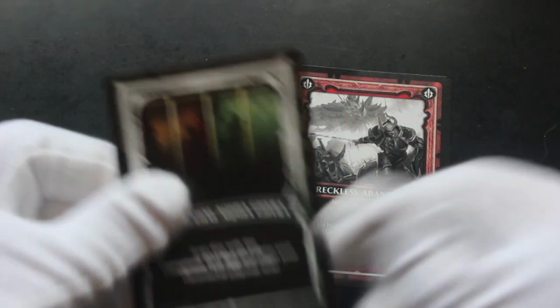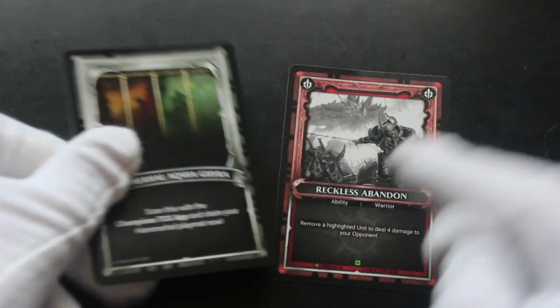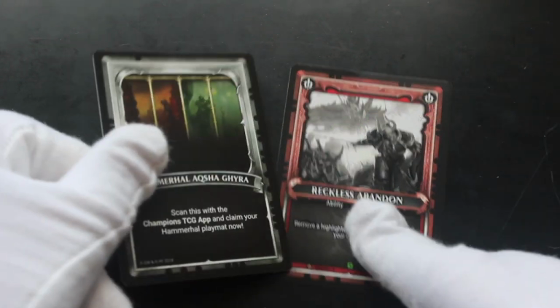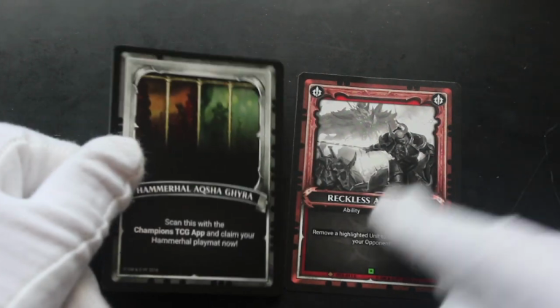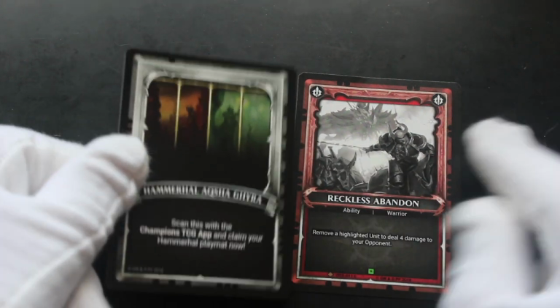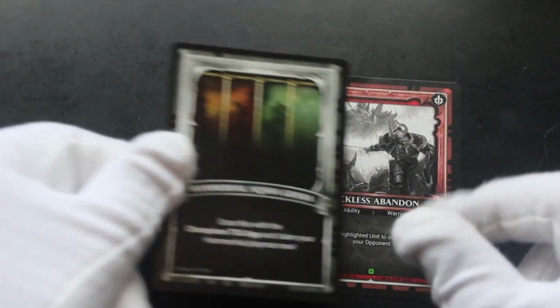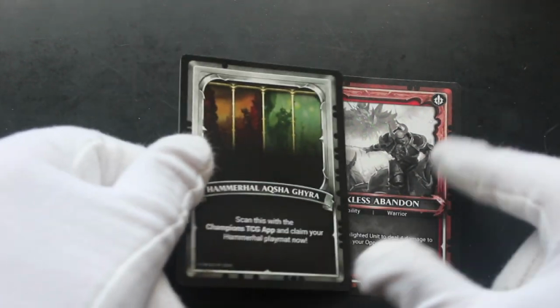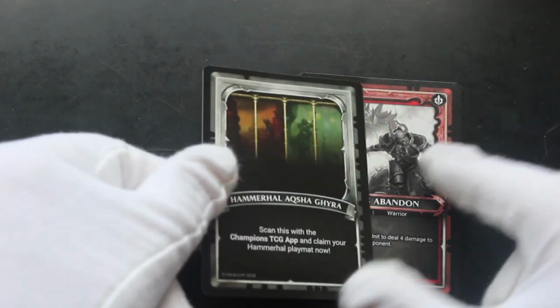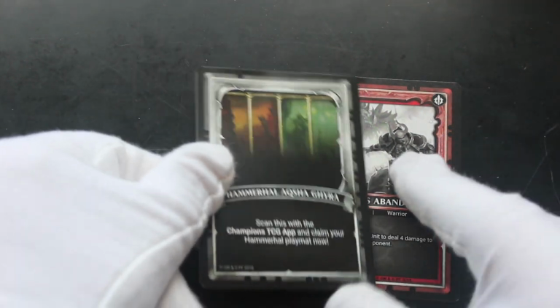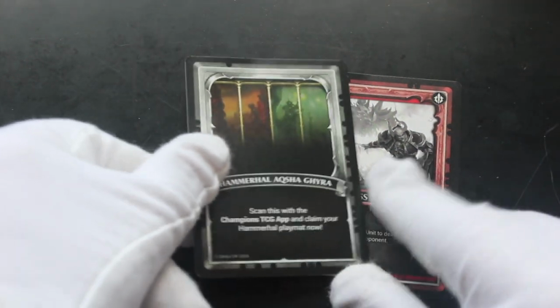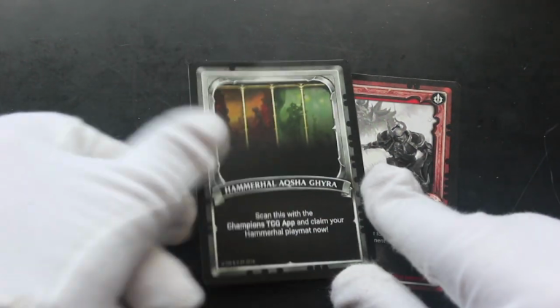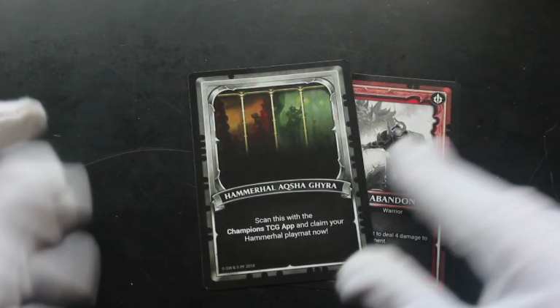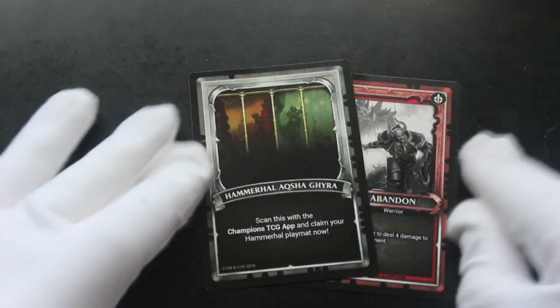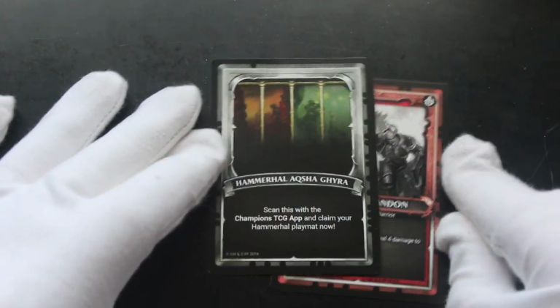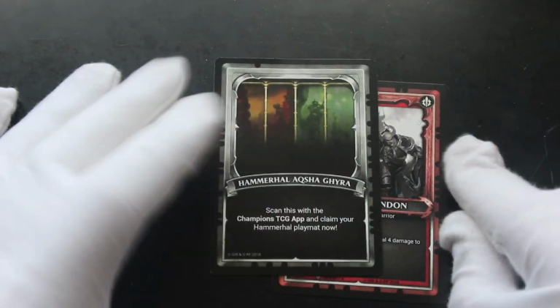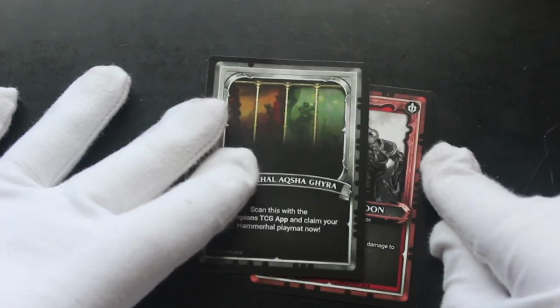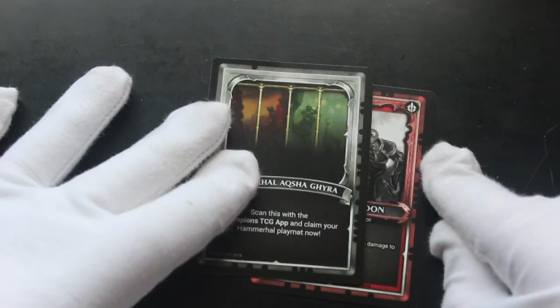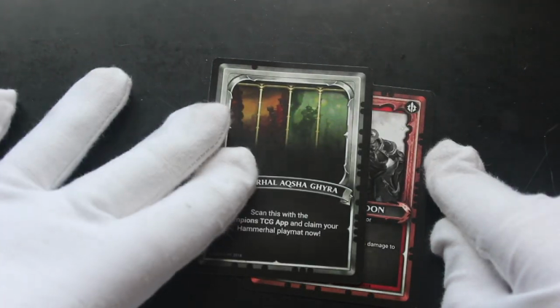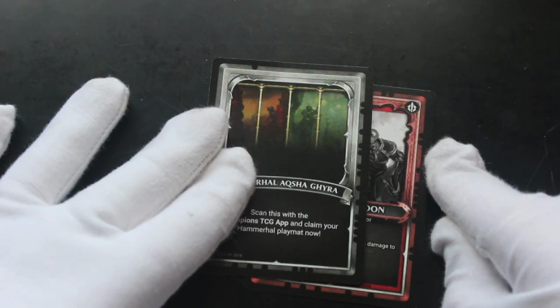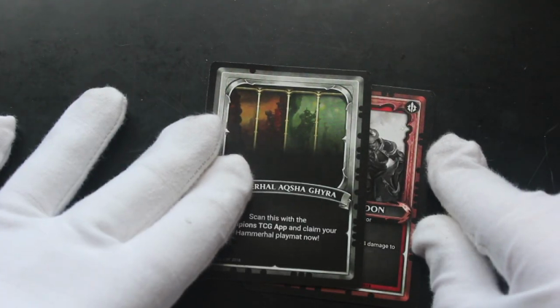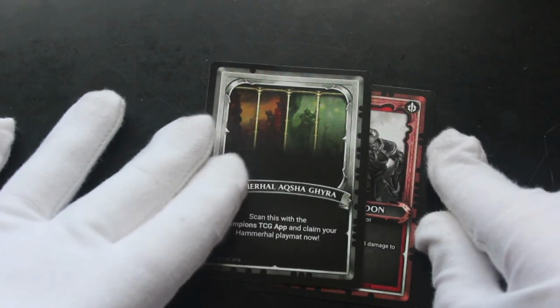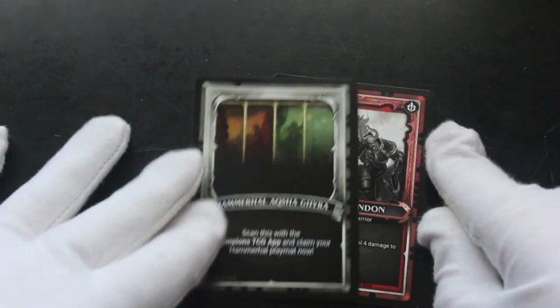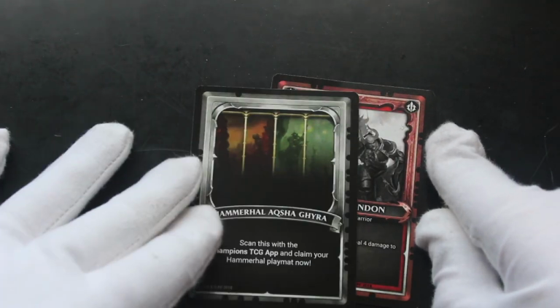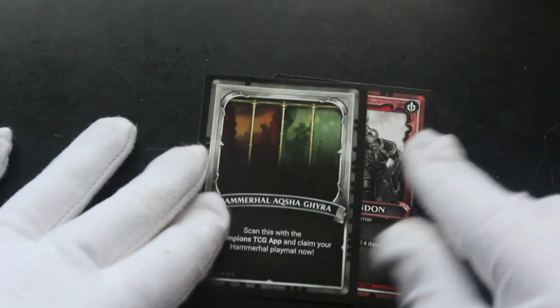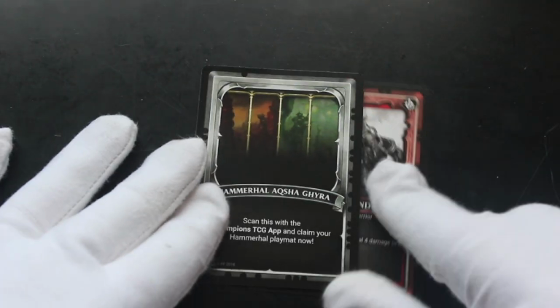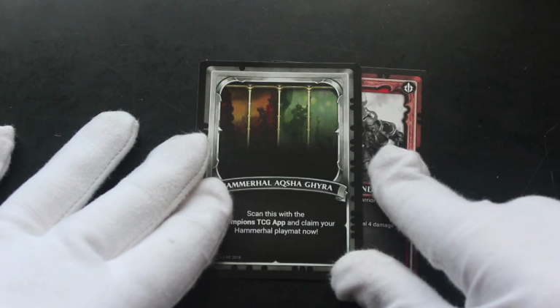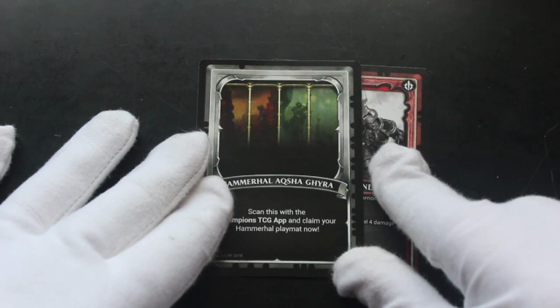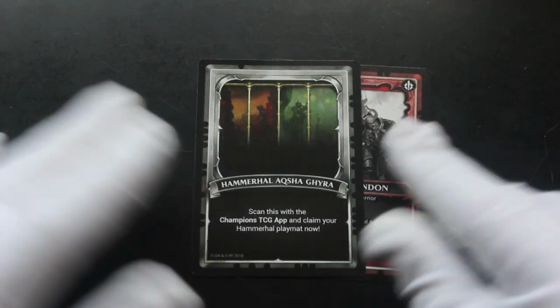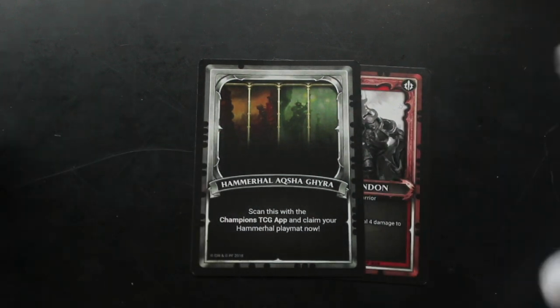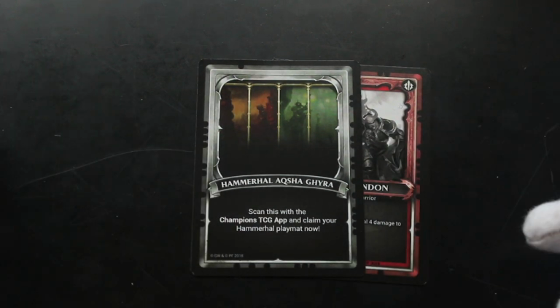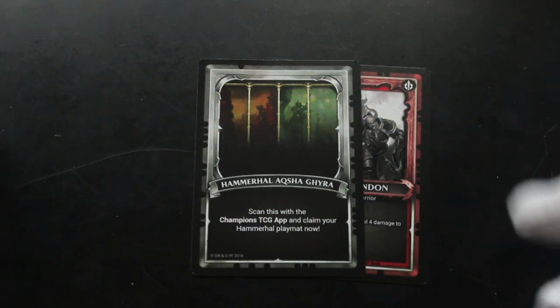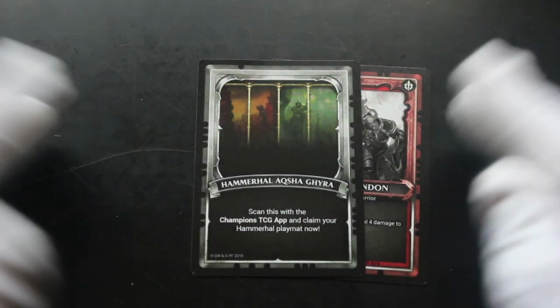So if you know what that is and you want to scan it, do it — I'll leave it there. You can scan that and get your free playmat, whatever the heck that is.